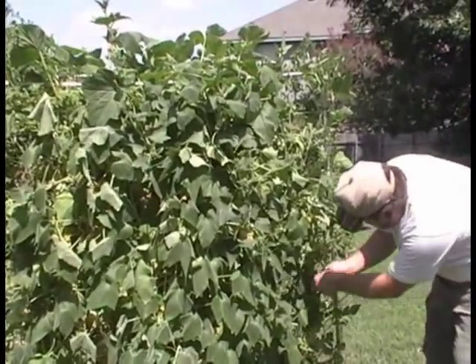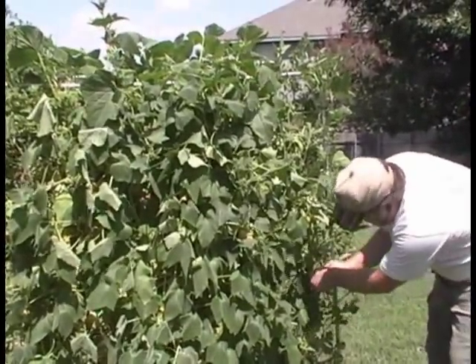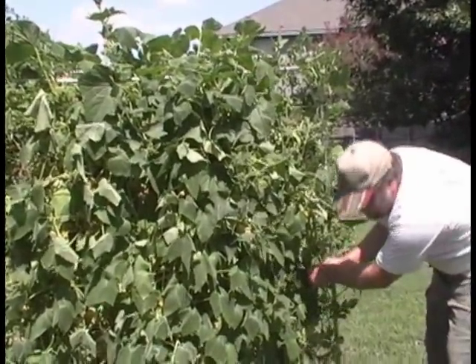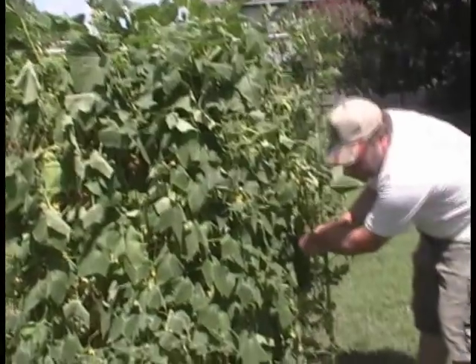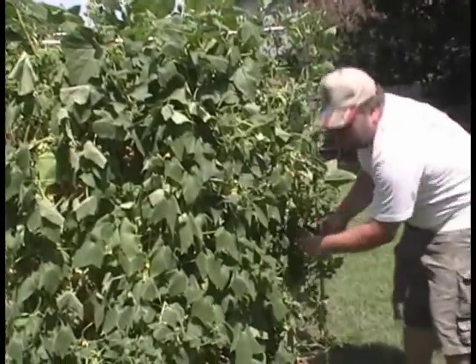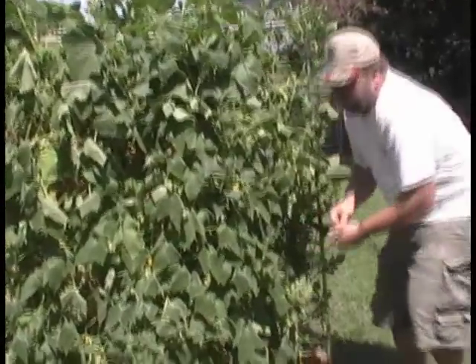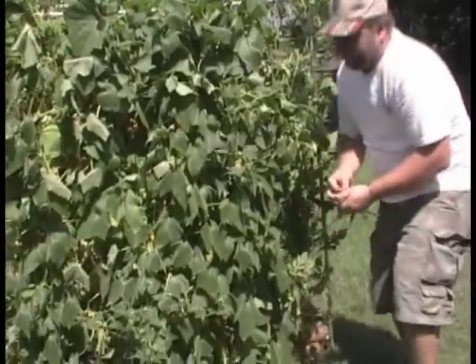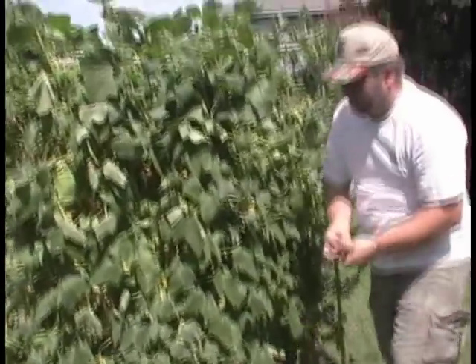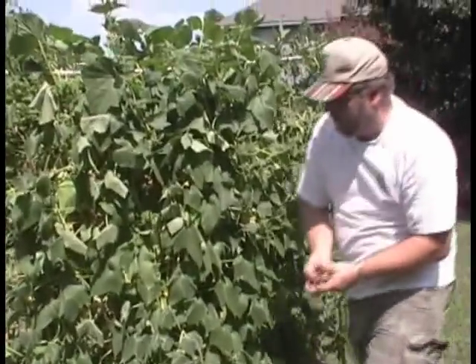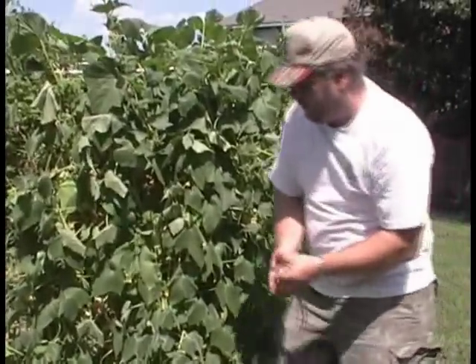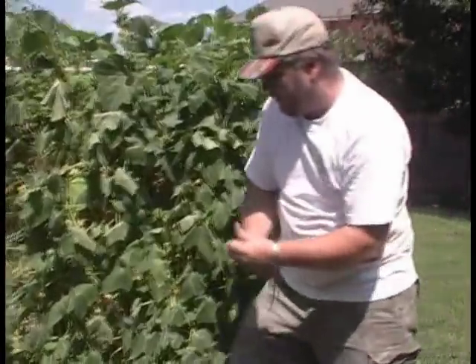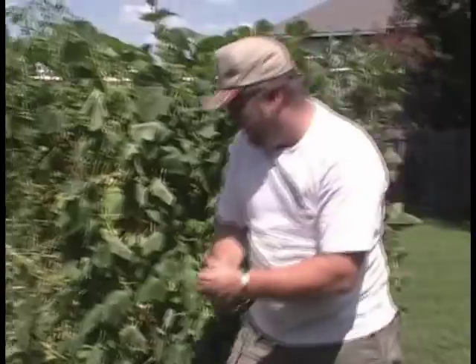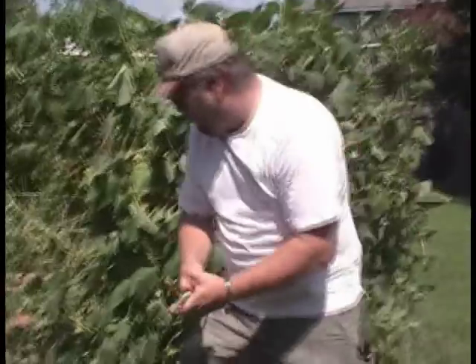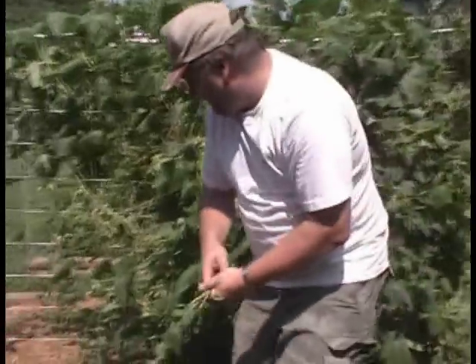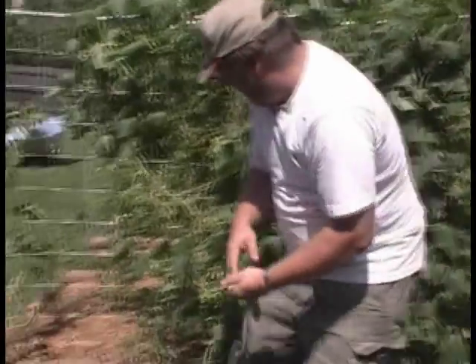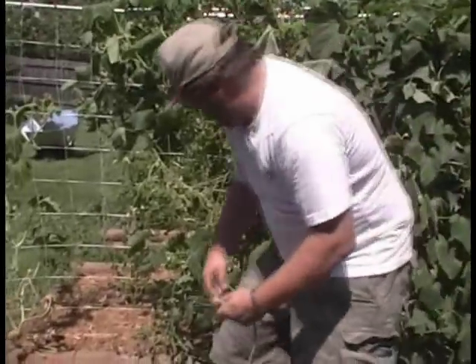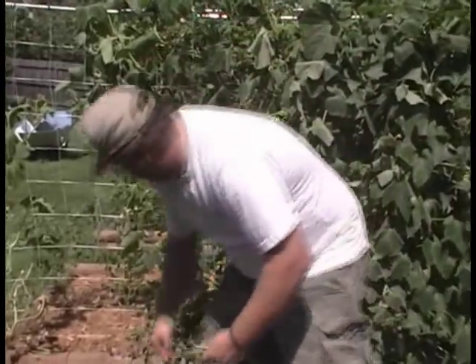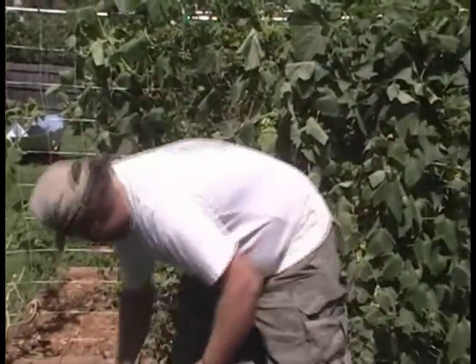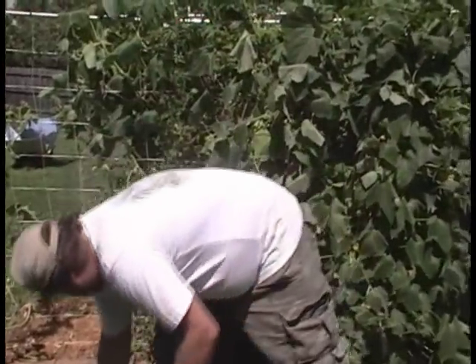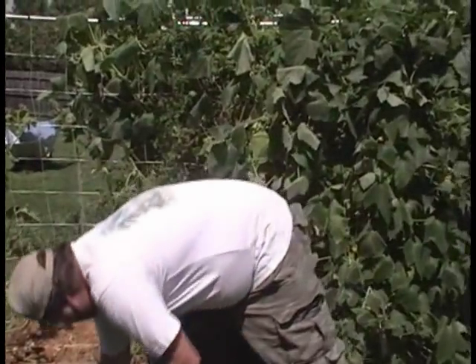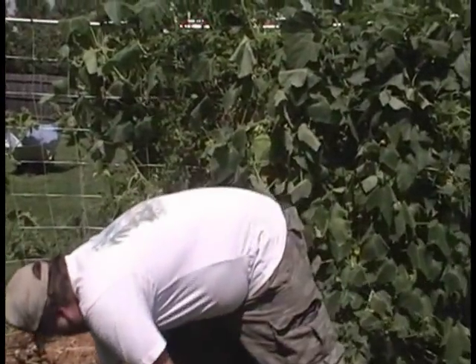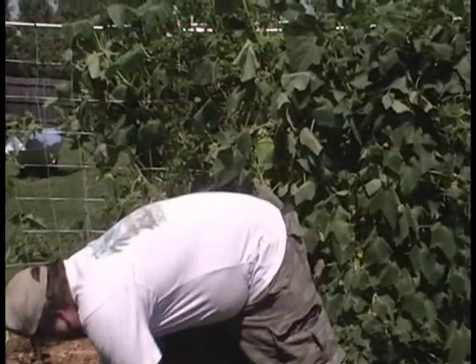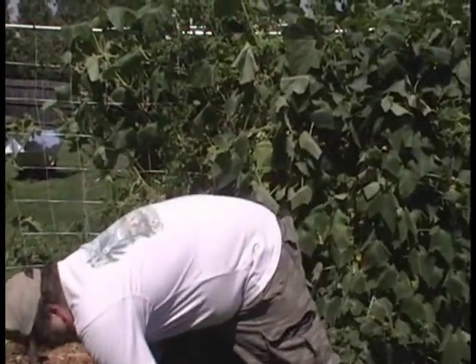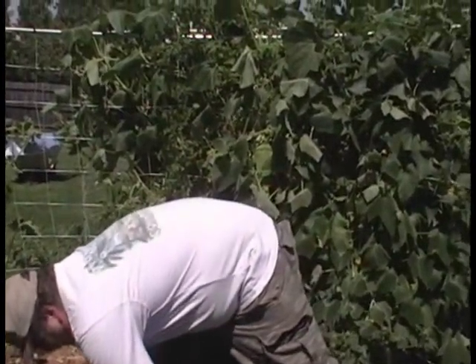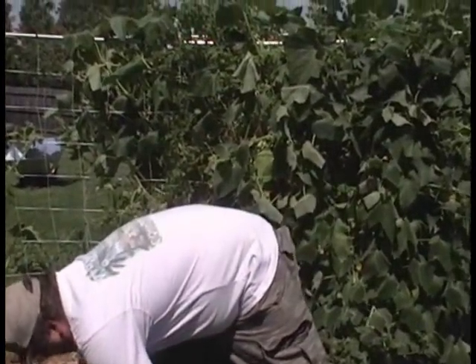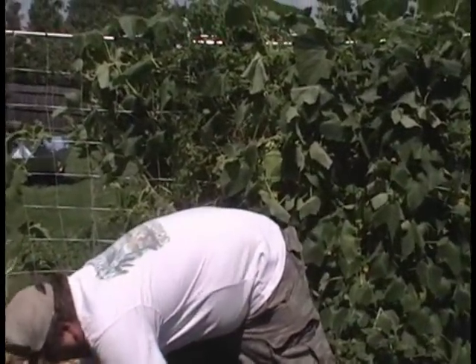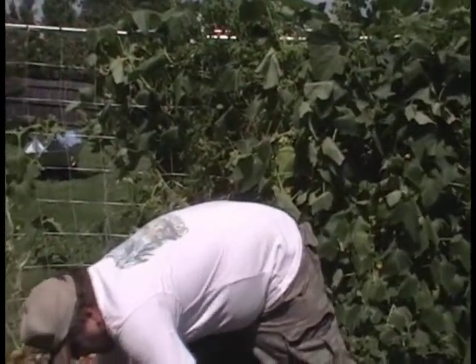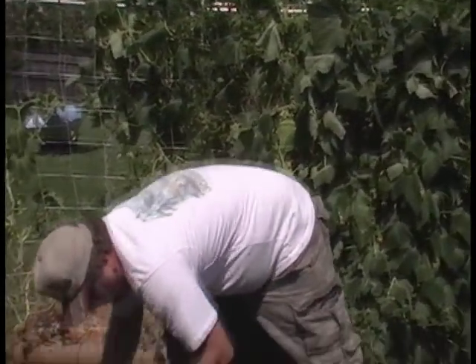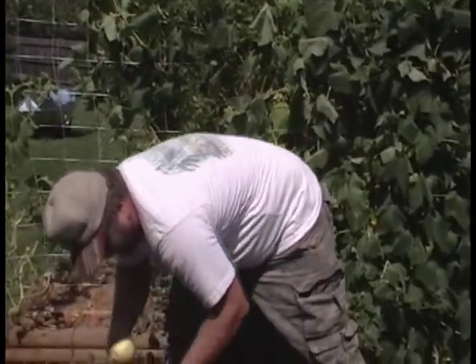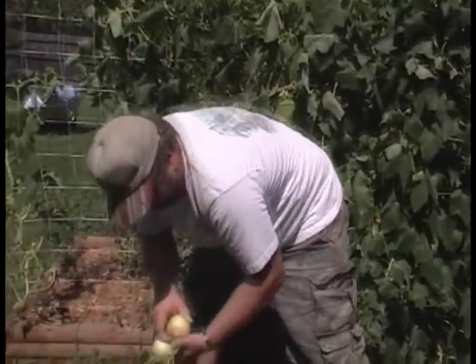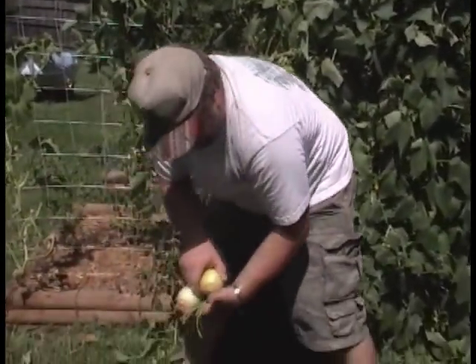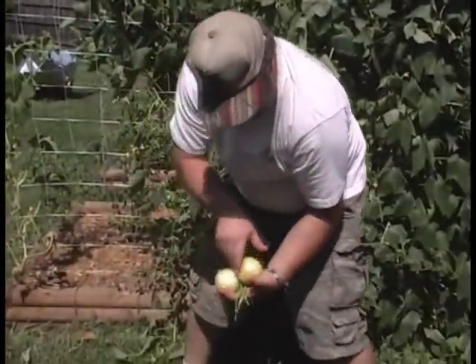Get a couple more of those. So here's a little harvest so far.